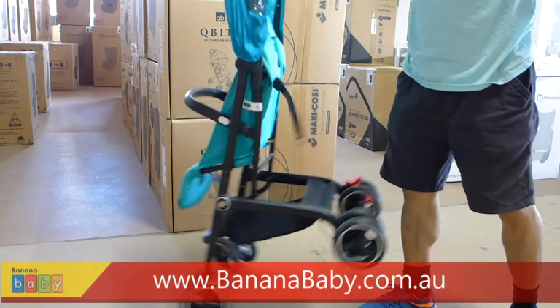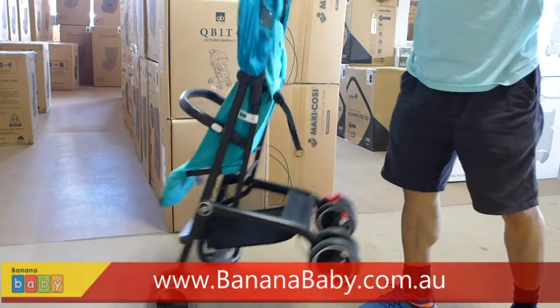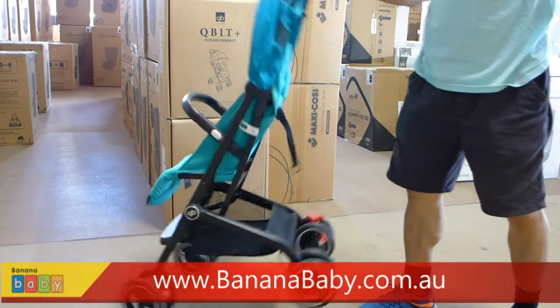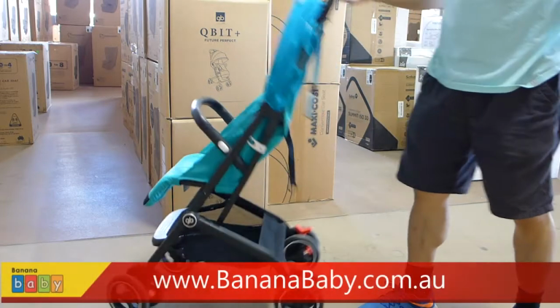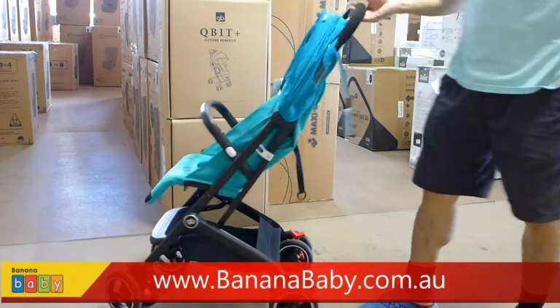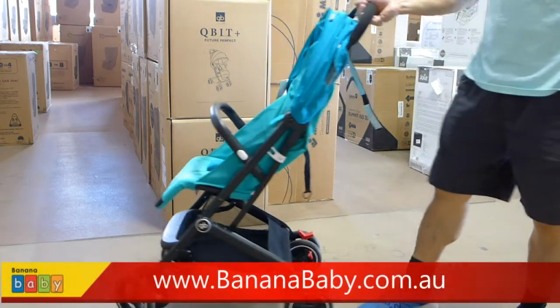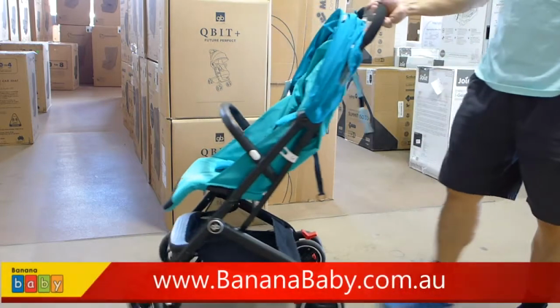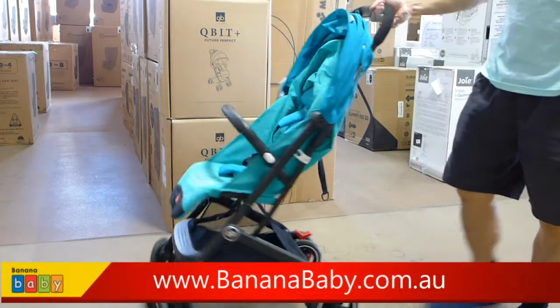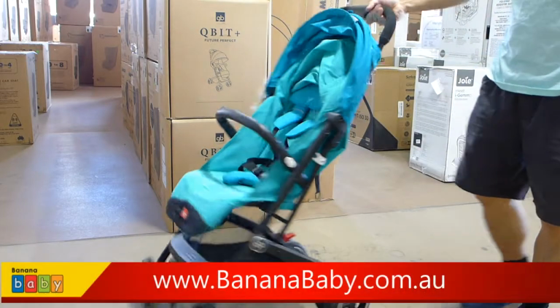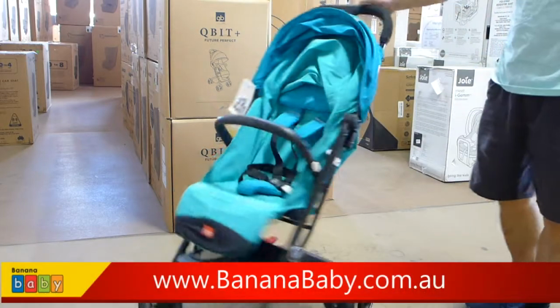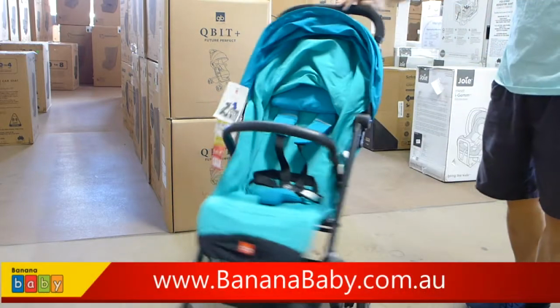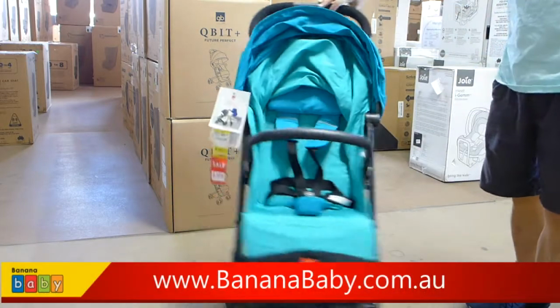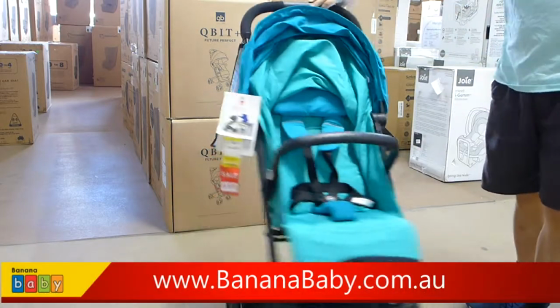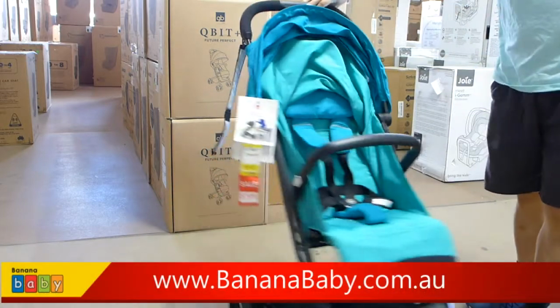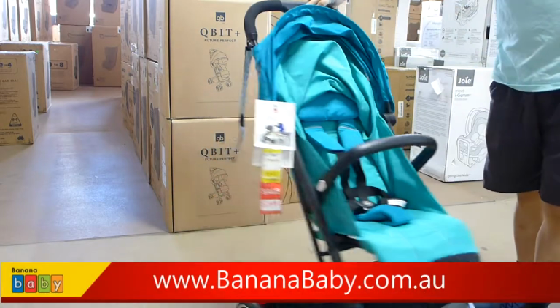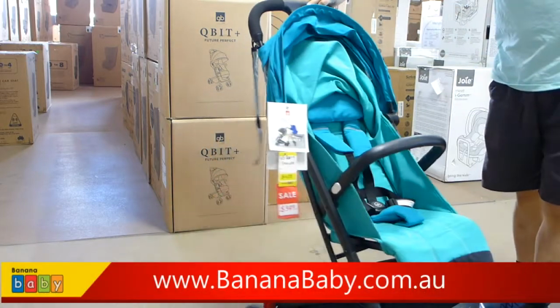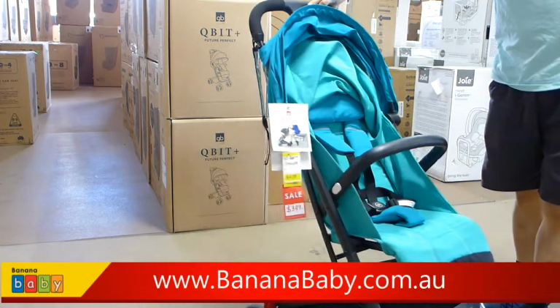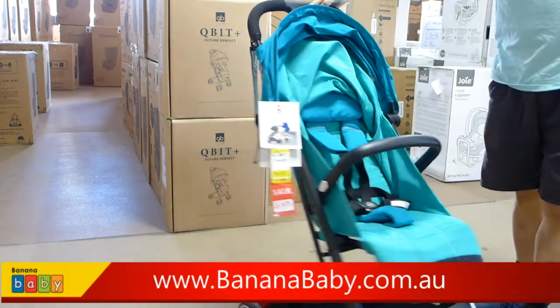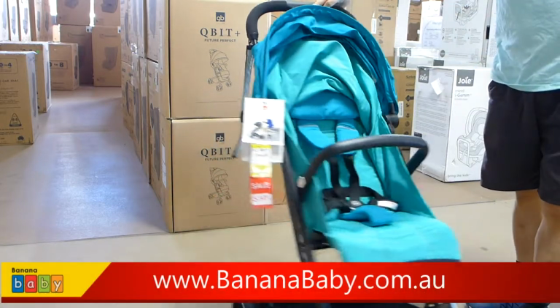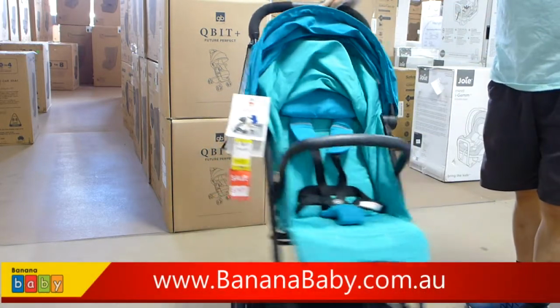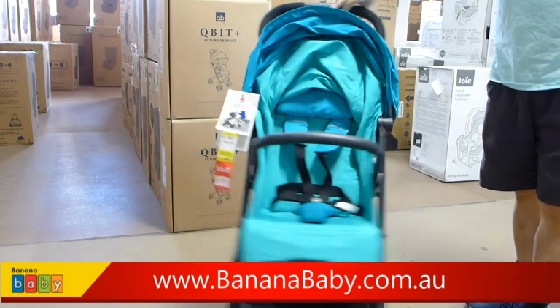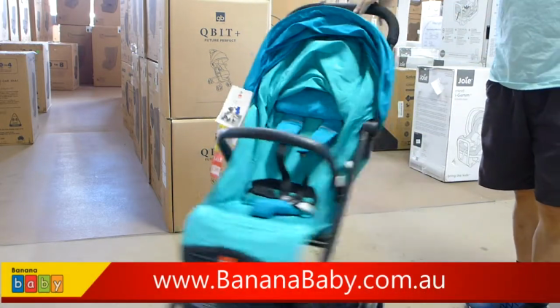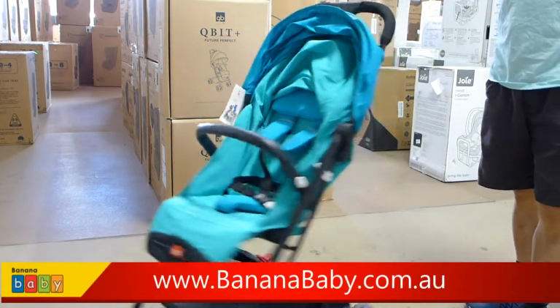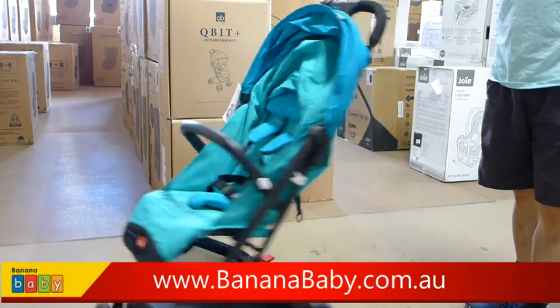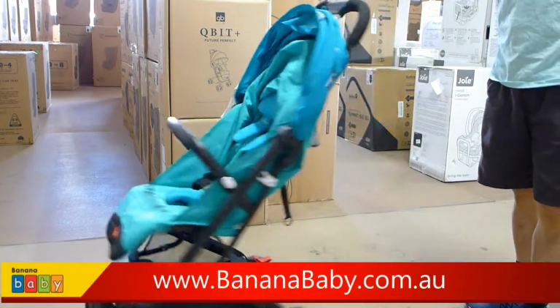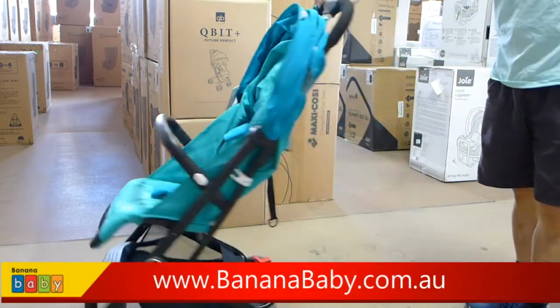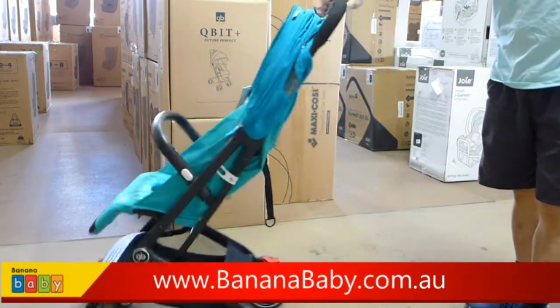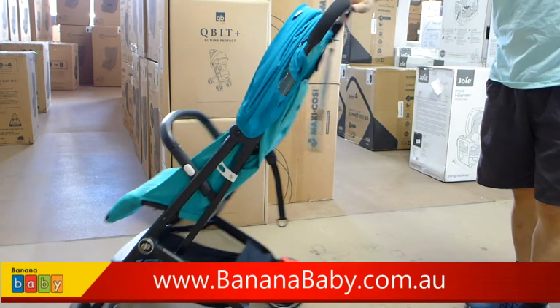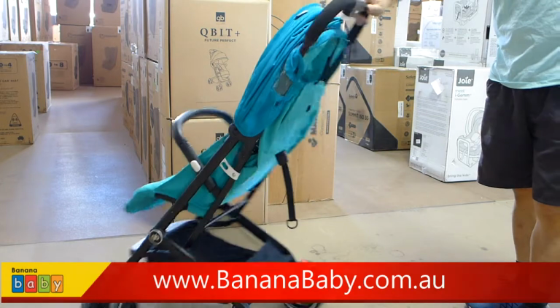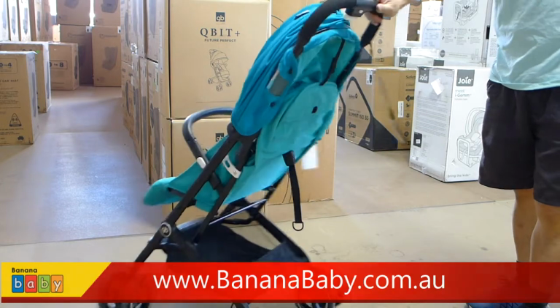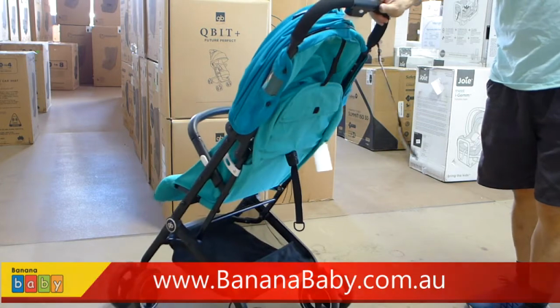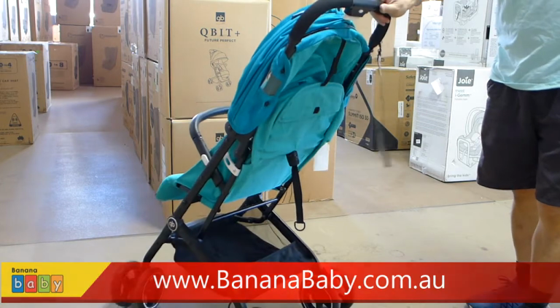The GB QBit Plus Stroller — now available at Banana Baby.